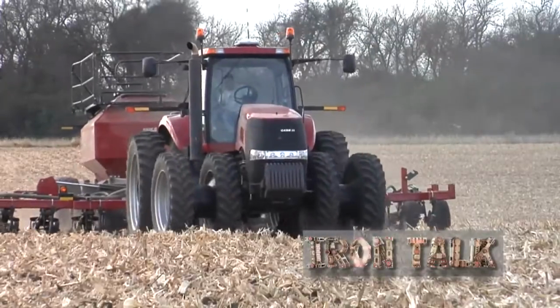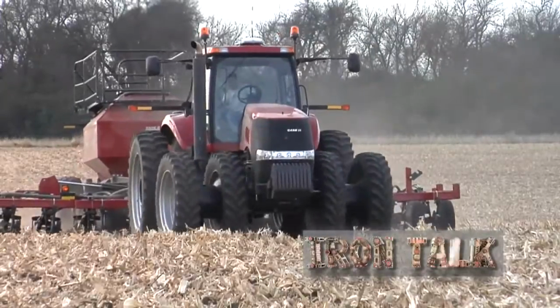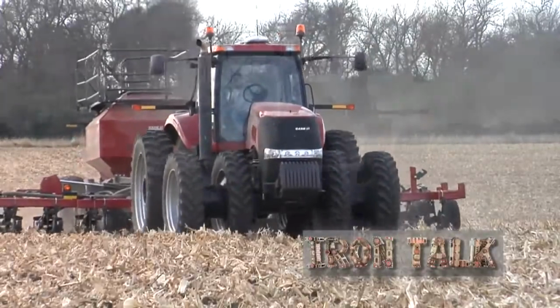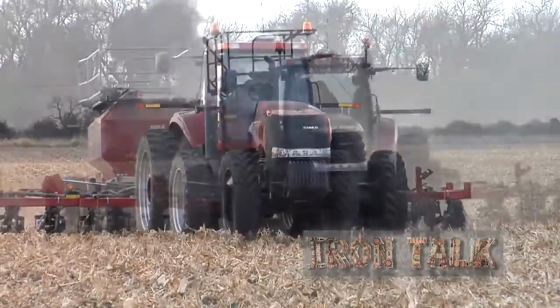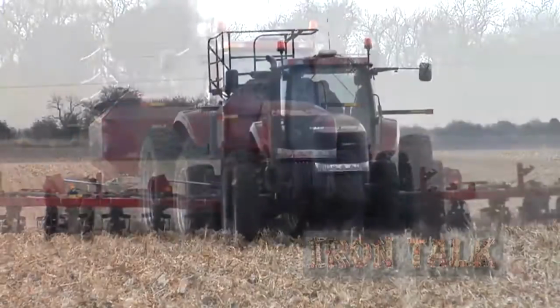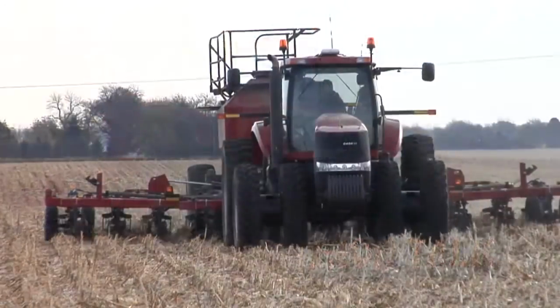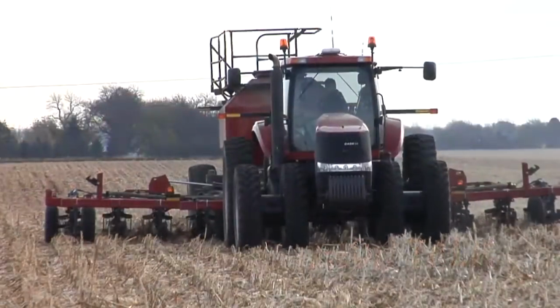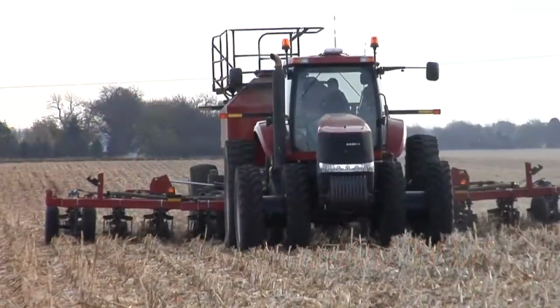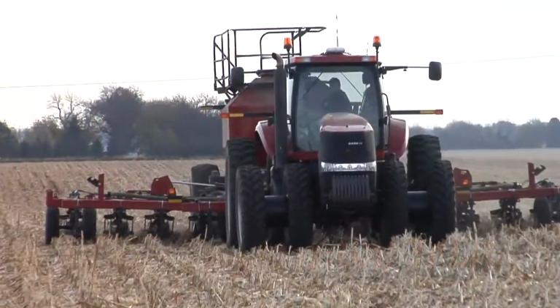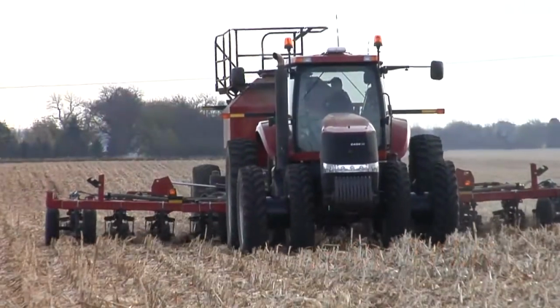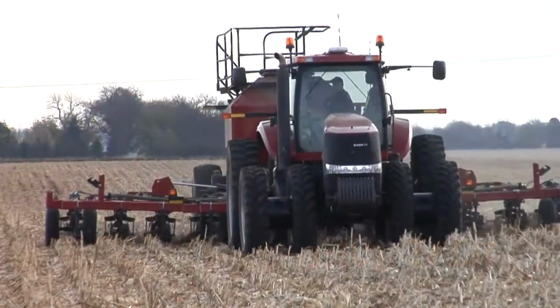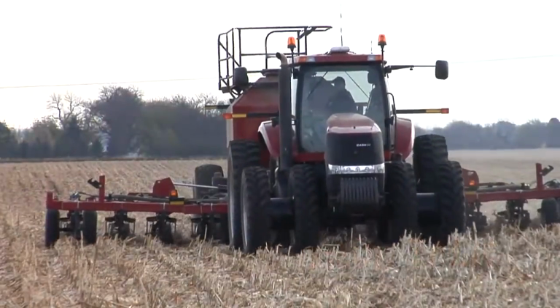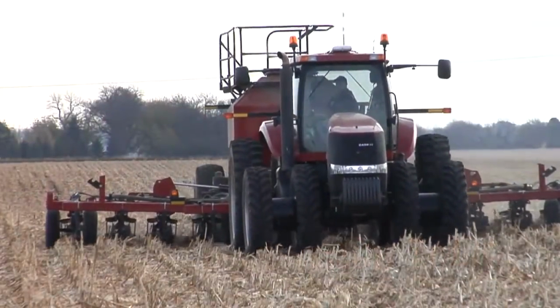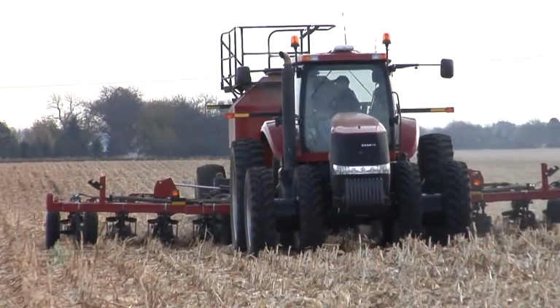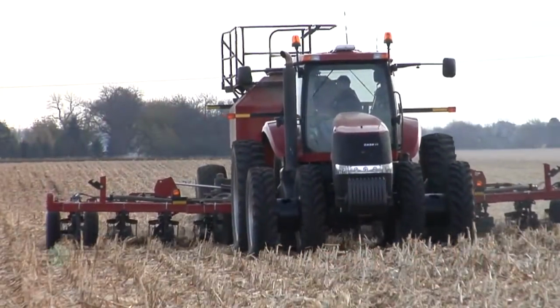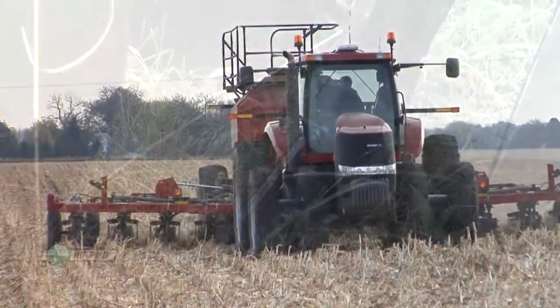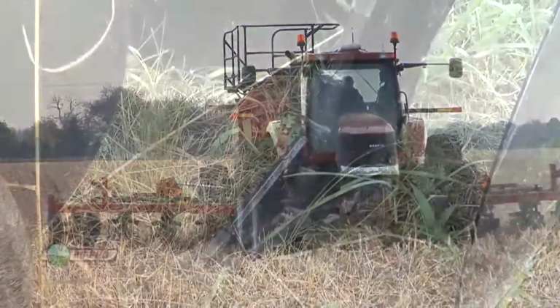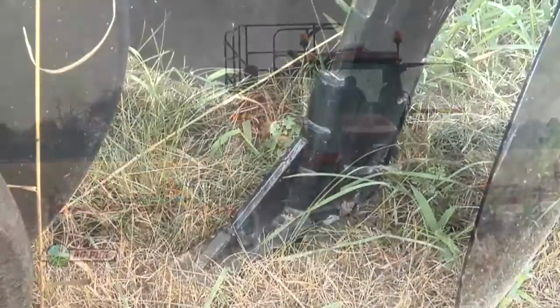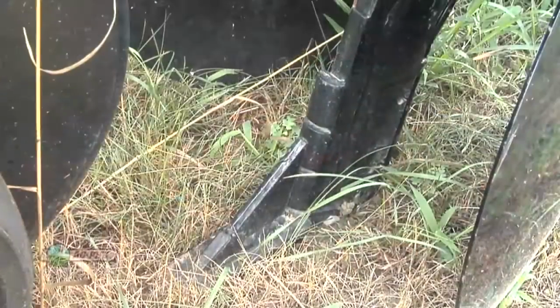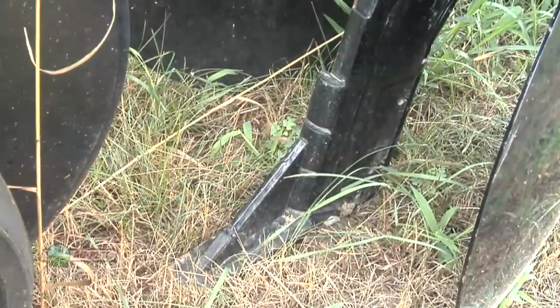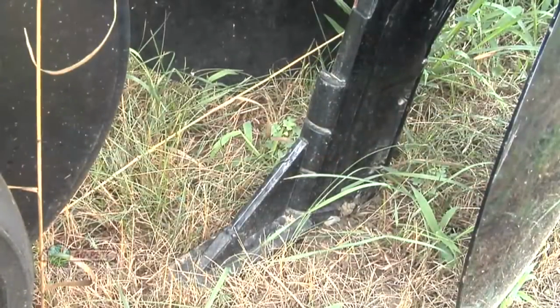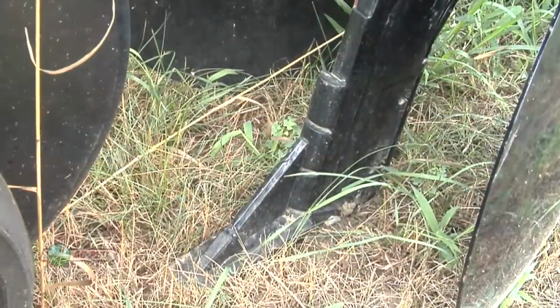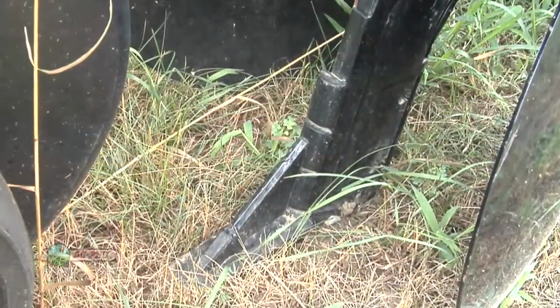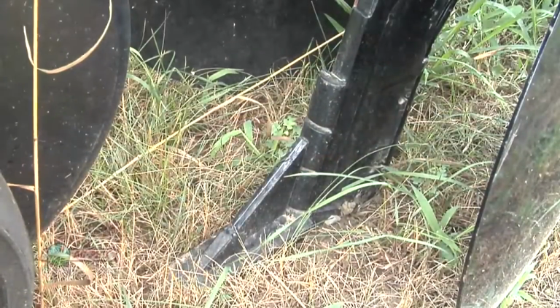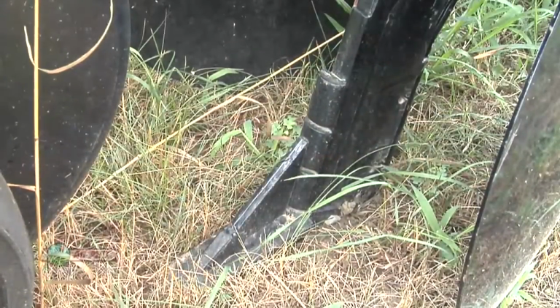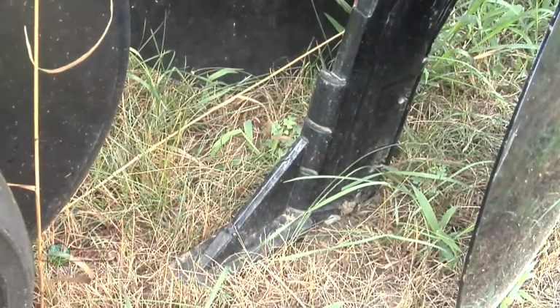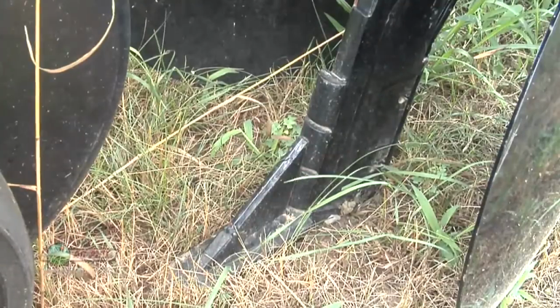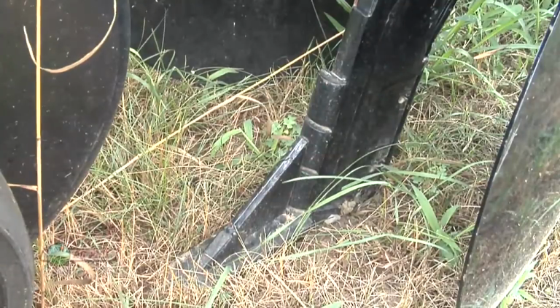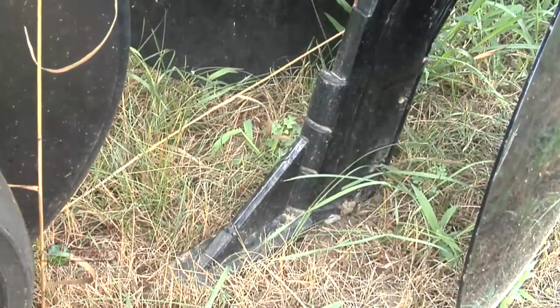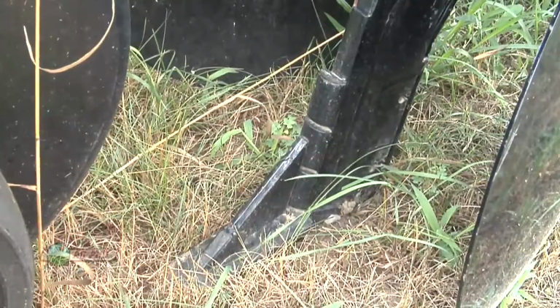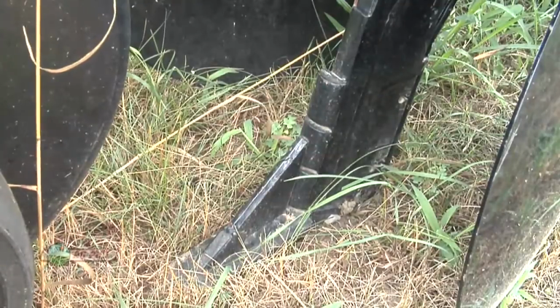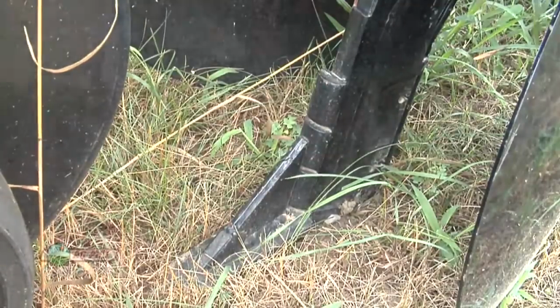Fall fertilizing is right around the corner. We'll explain one concept that's growing in popularity in today's Iron Talk.